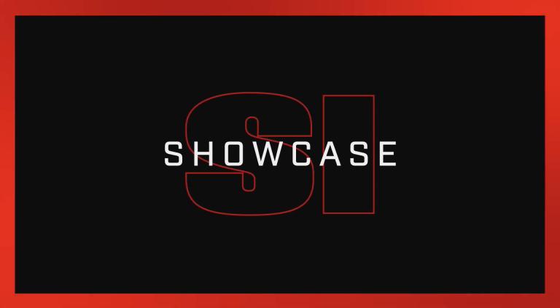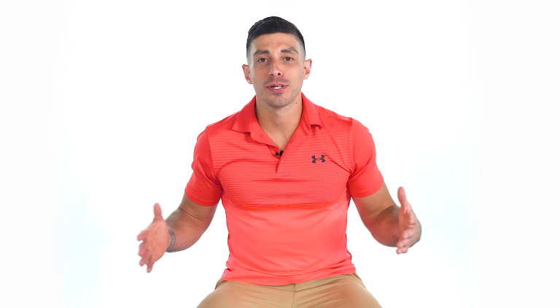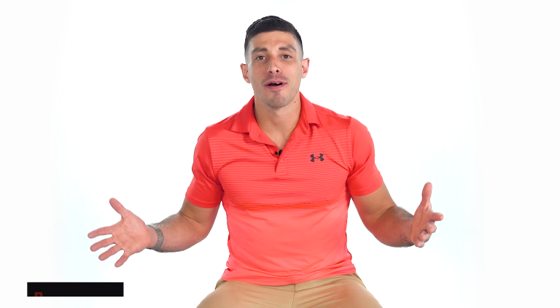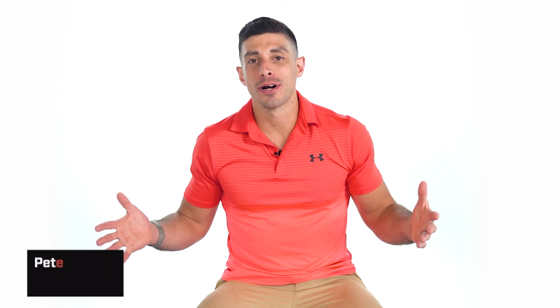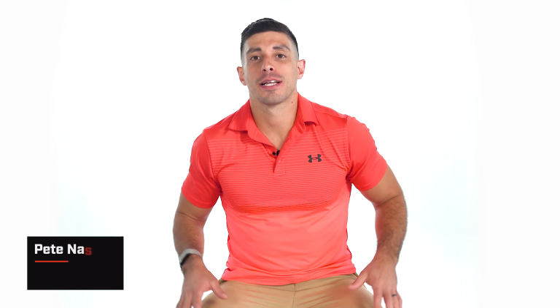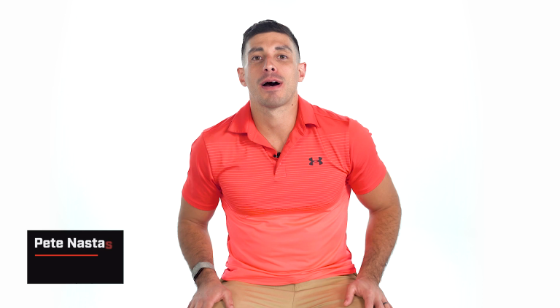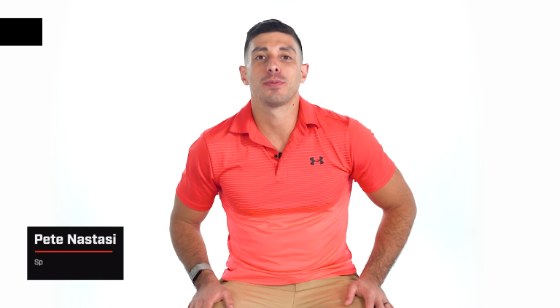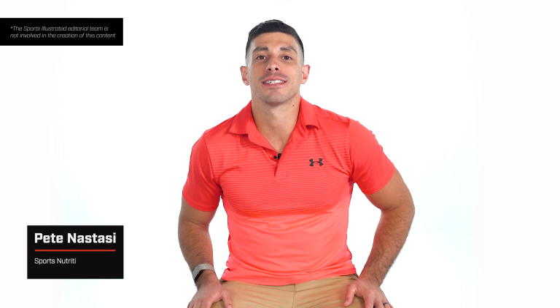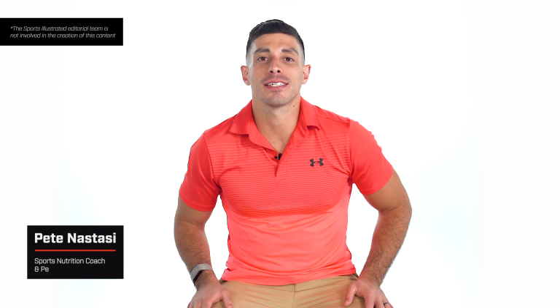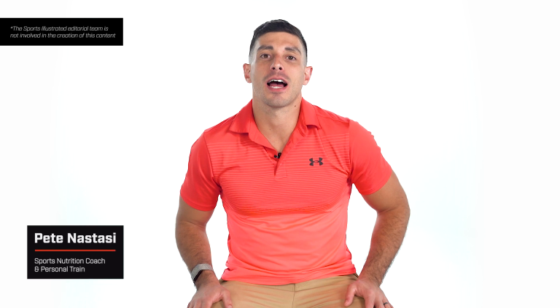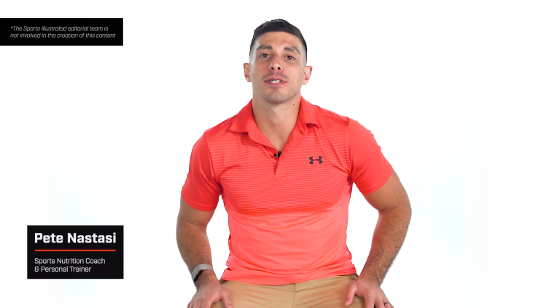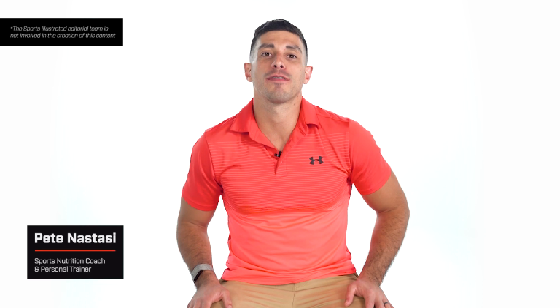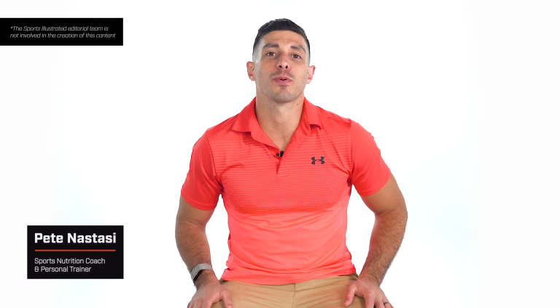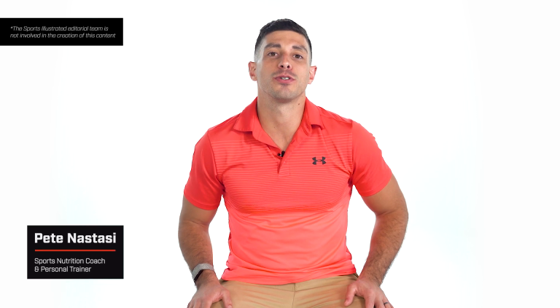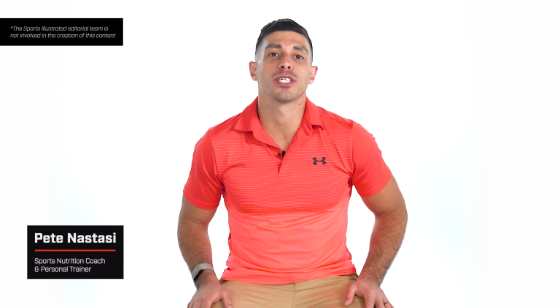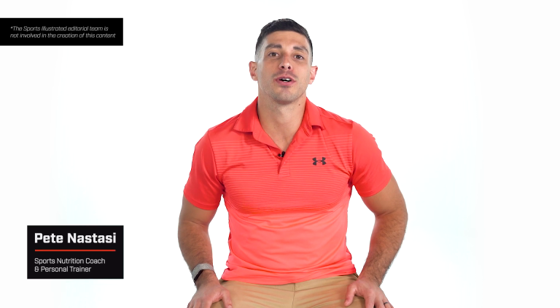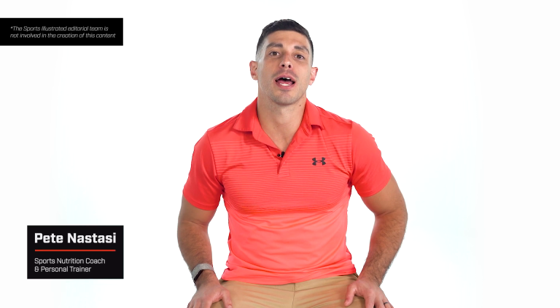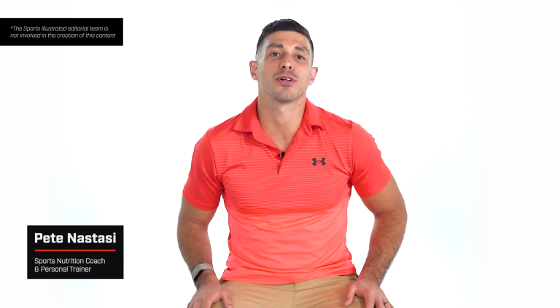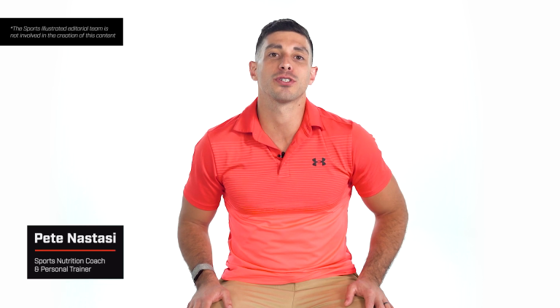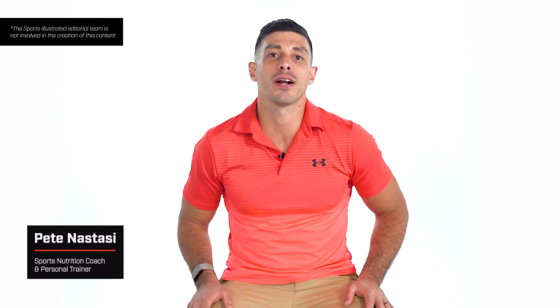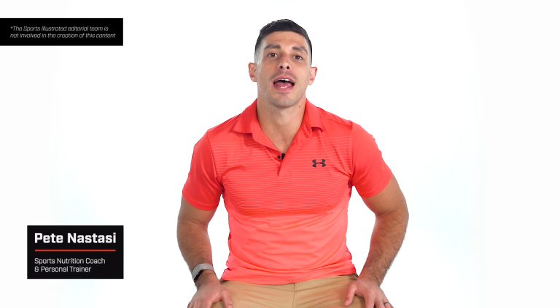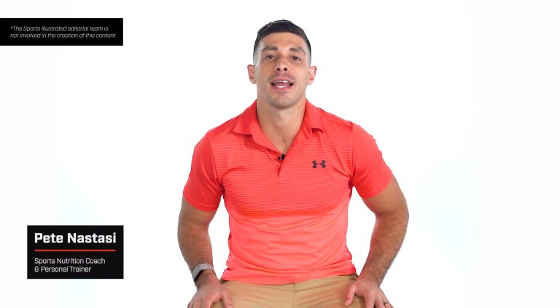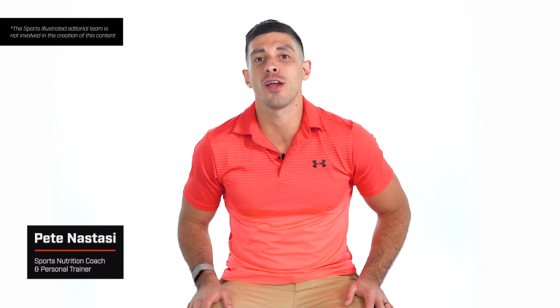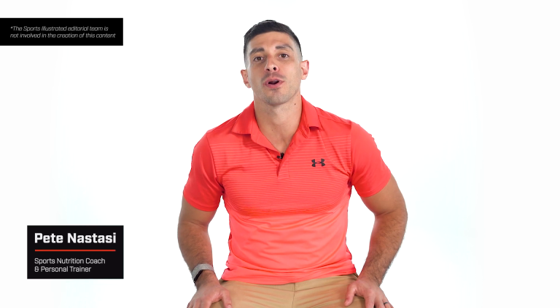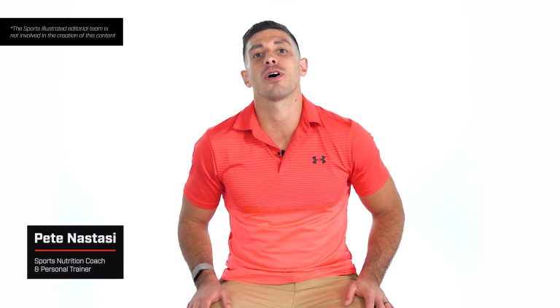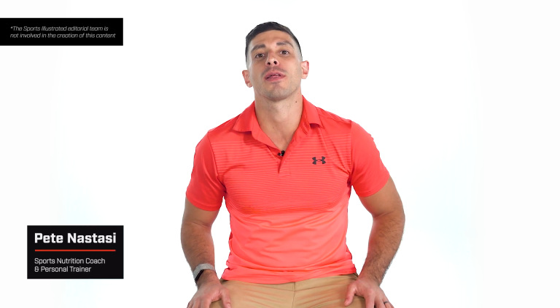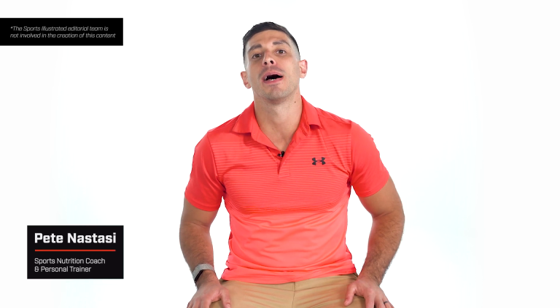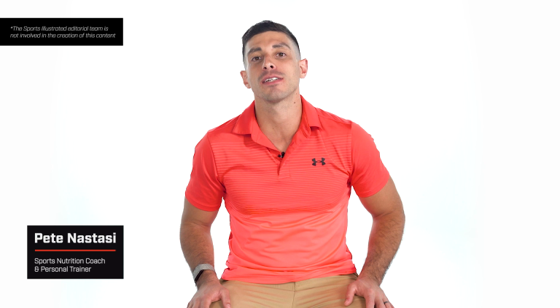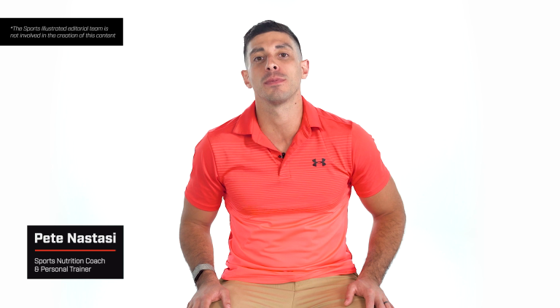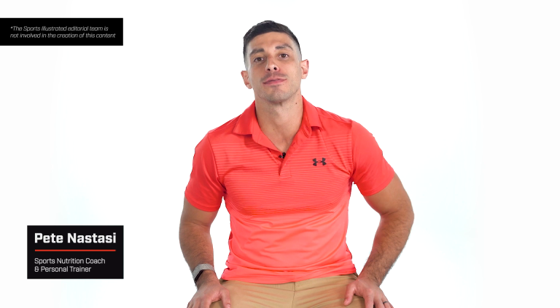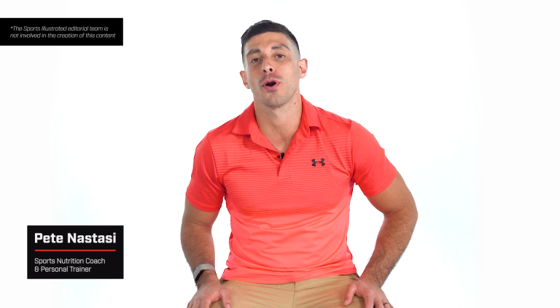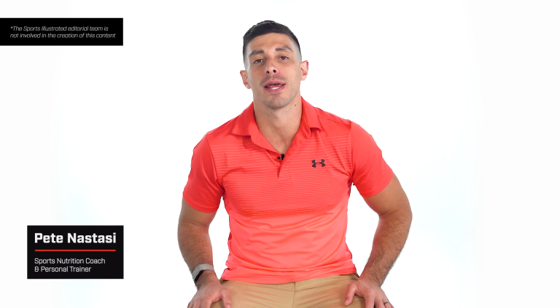What's up everyone? My name is Pete Nastassi. I'm a certified sports nutrition coach and personal trainer, and today we're going to be talking about the best supplements for joint pain.